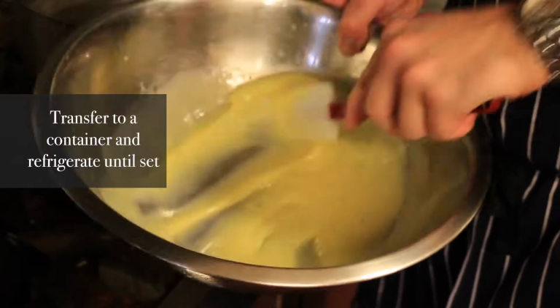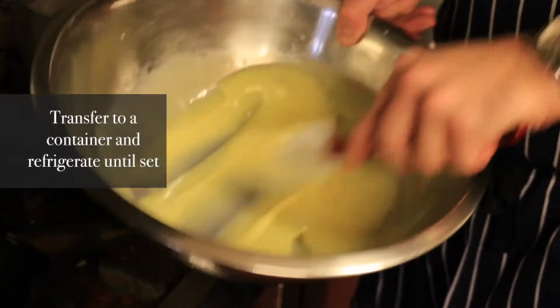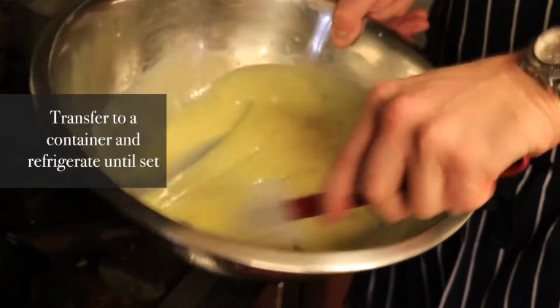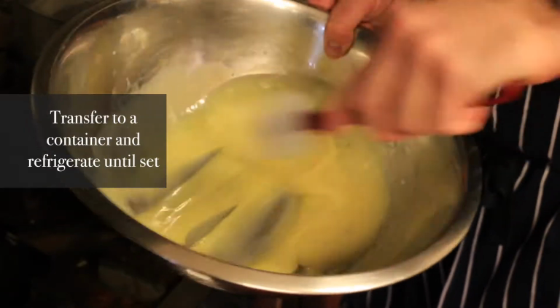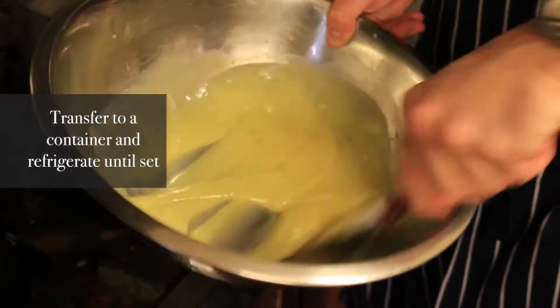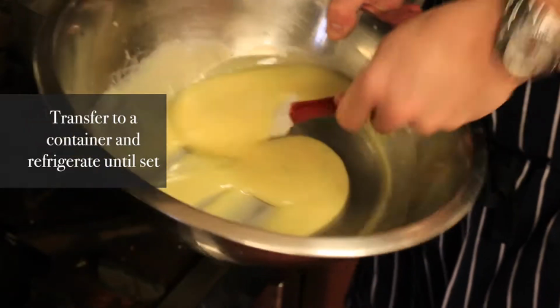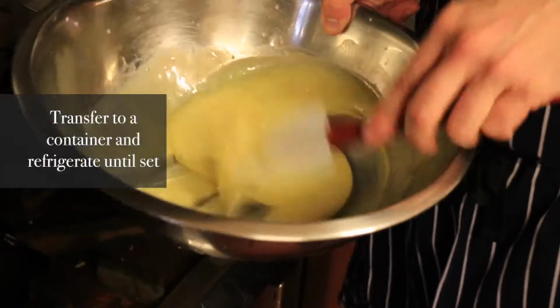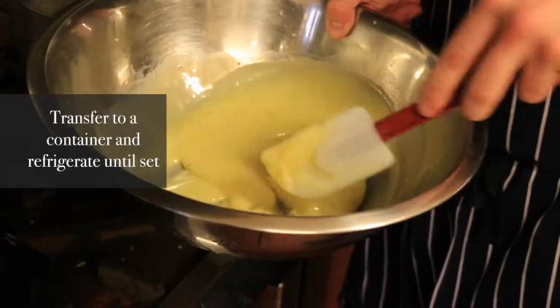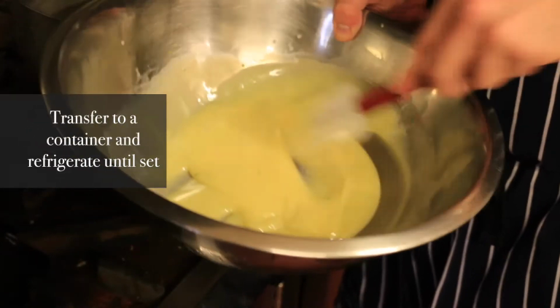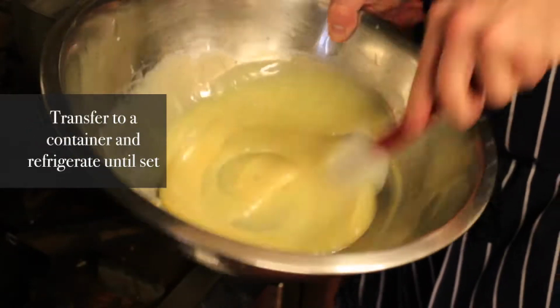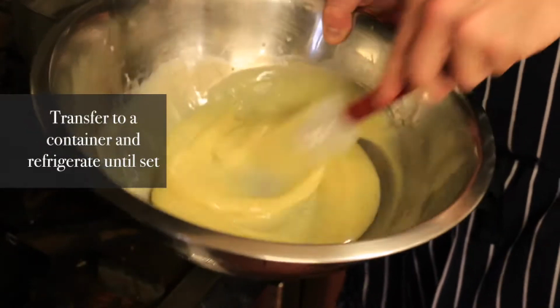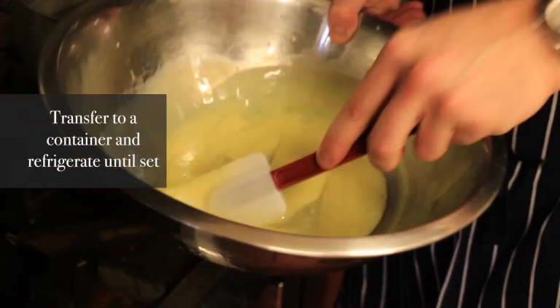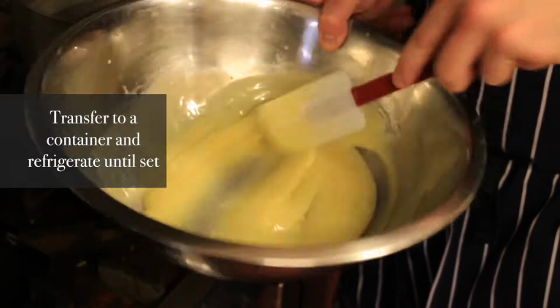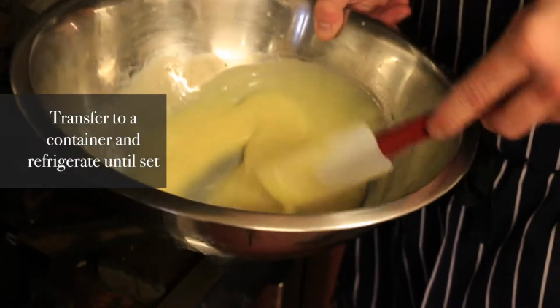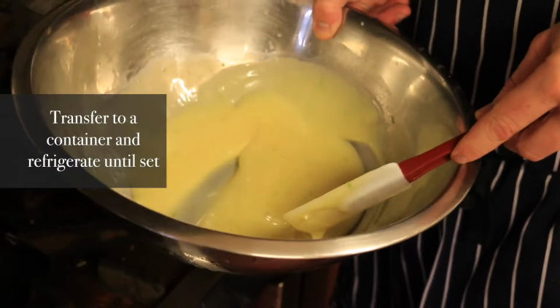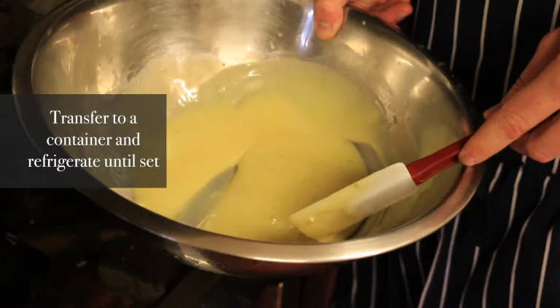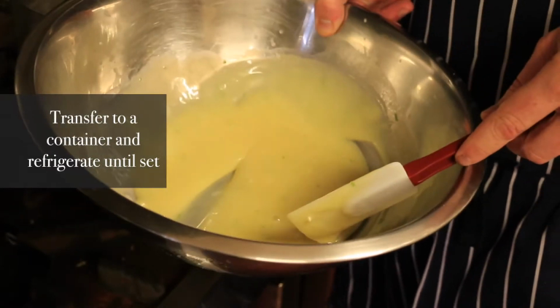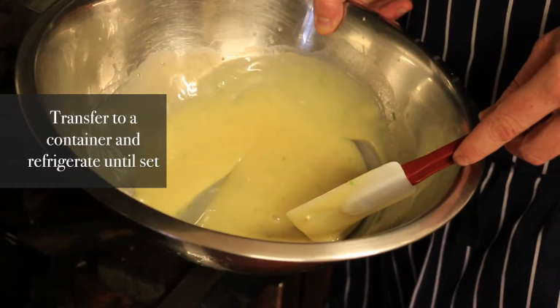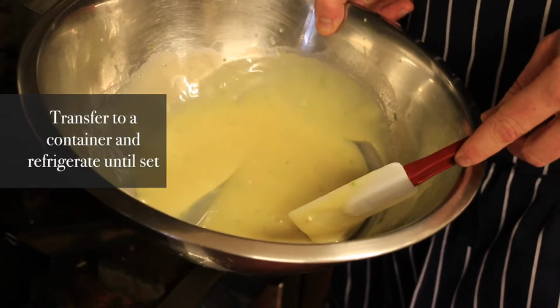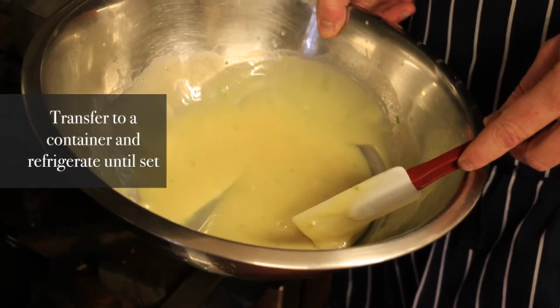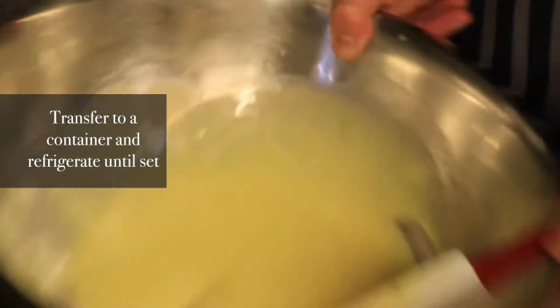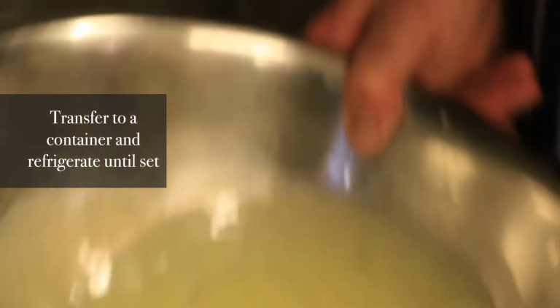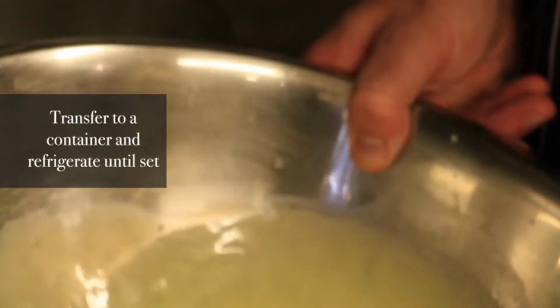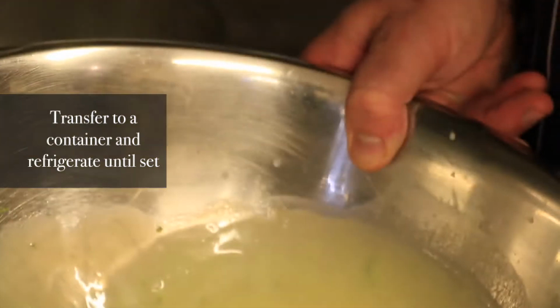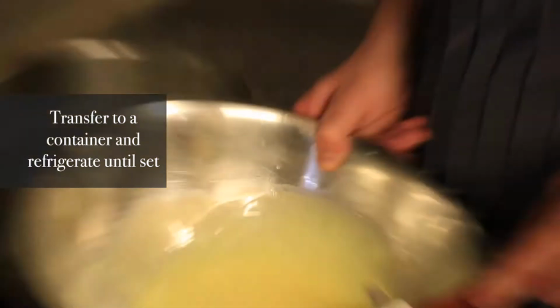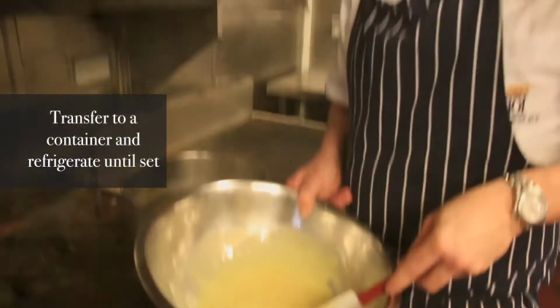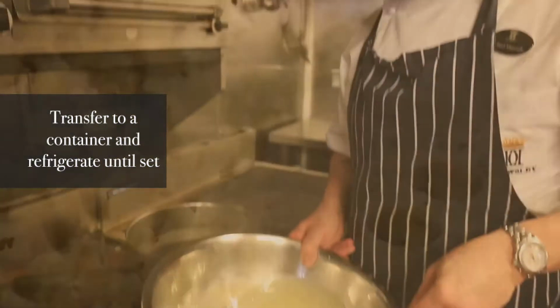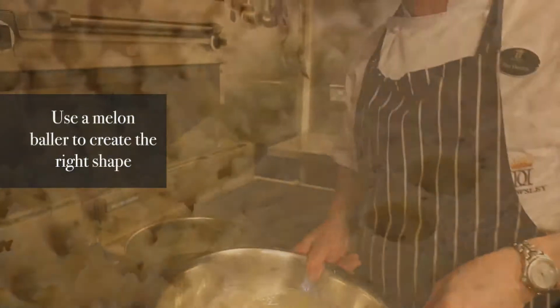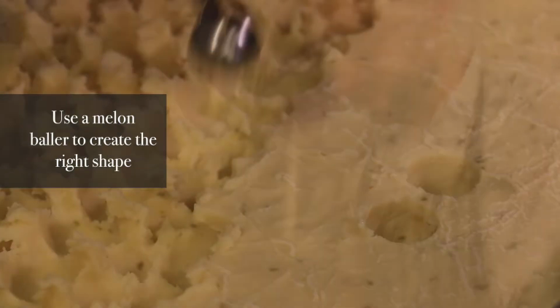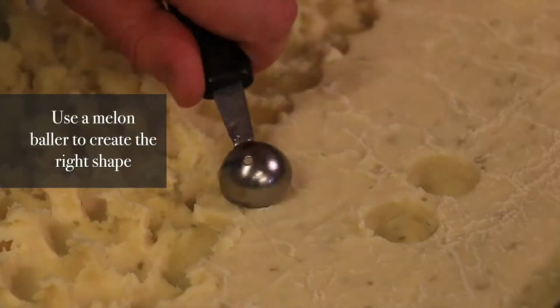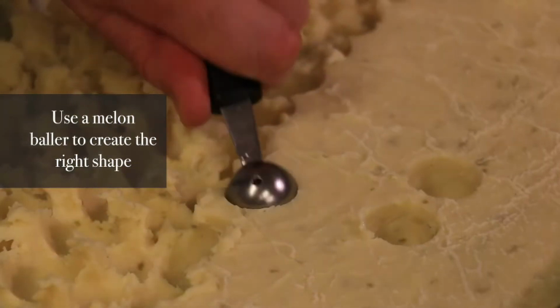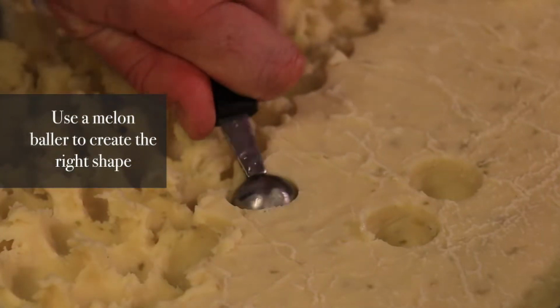So we're just going to set that up inside a little plastic container at the top. Leave it in the fridge until it gets hard, and then we're going to roll it up.